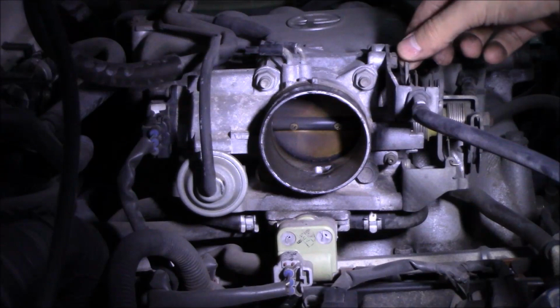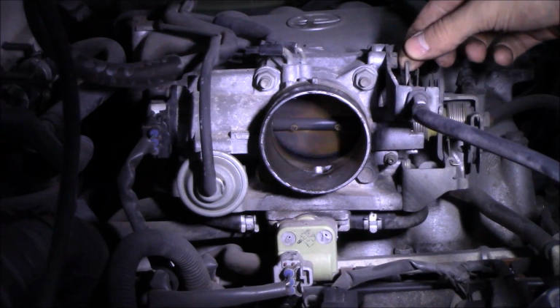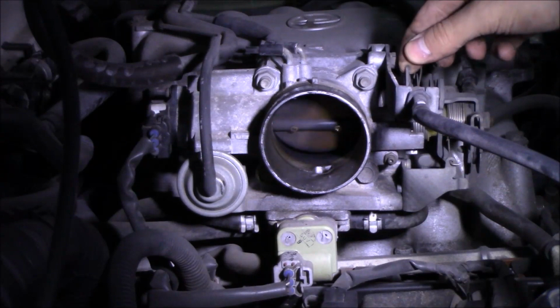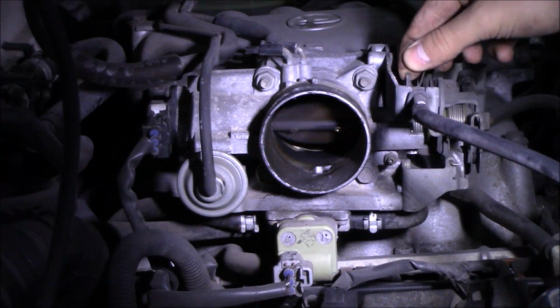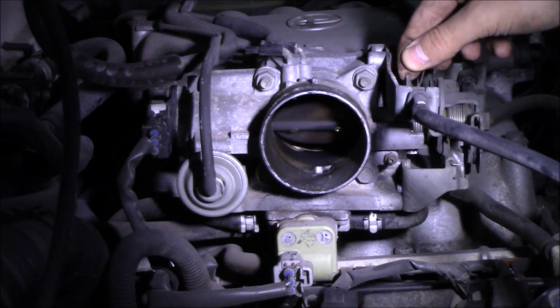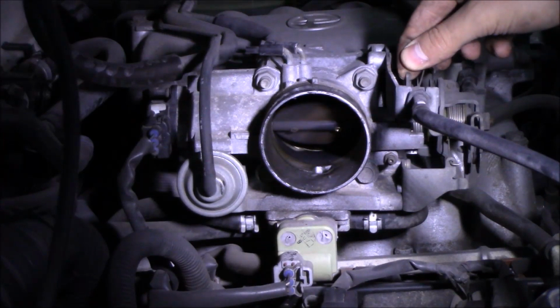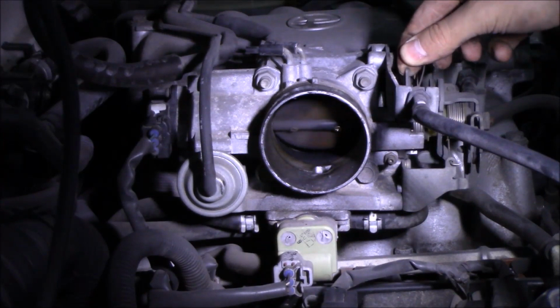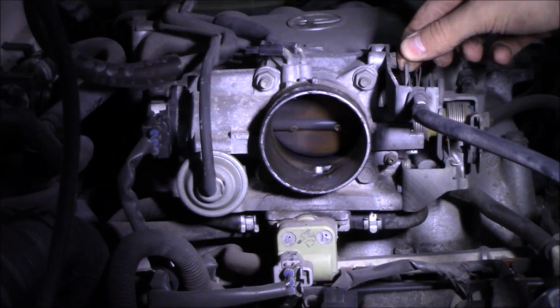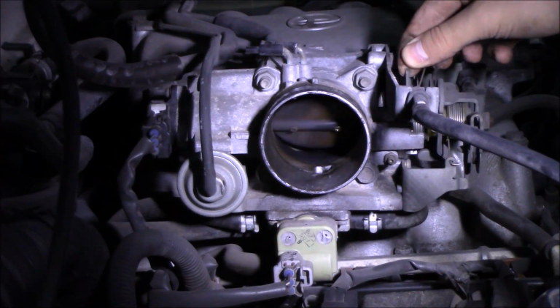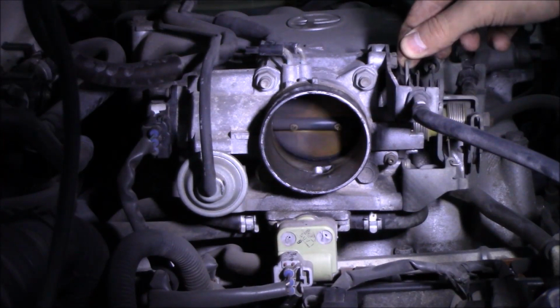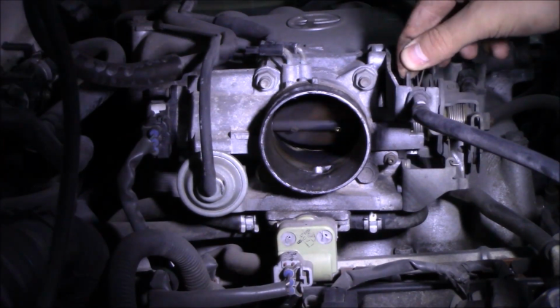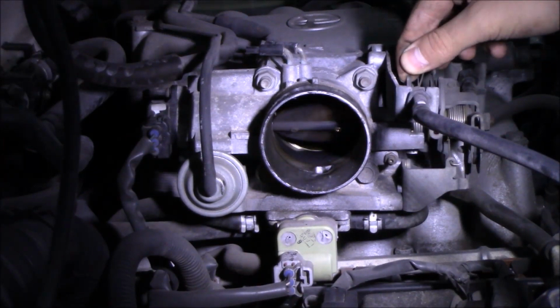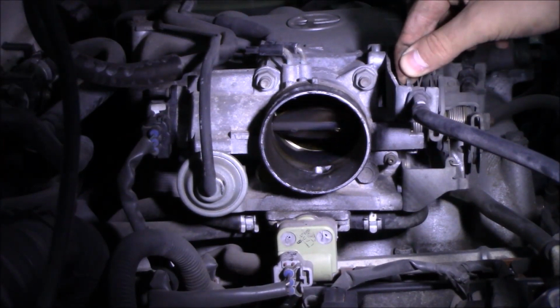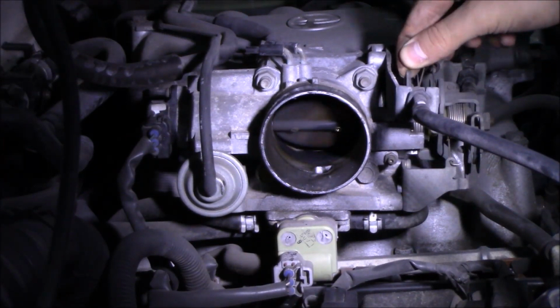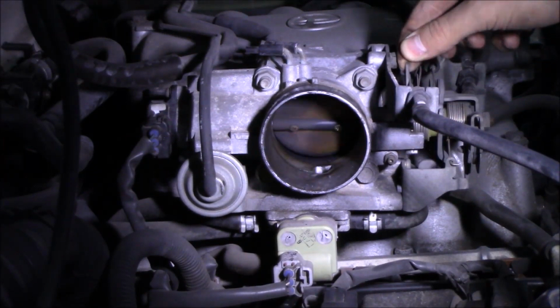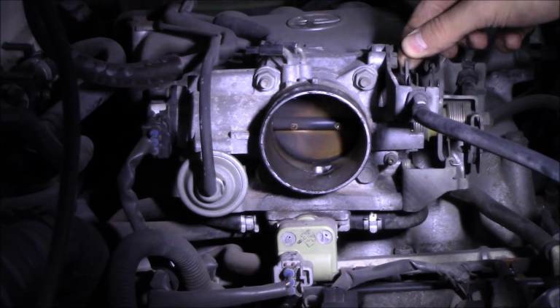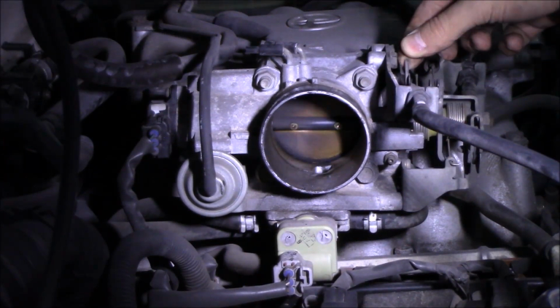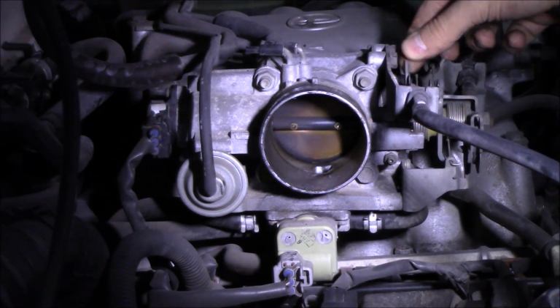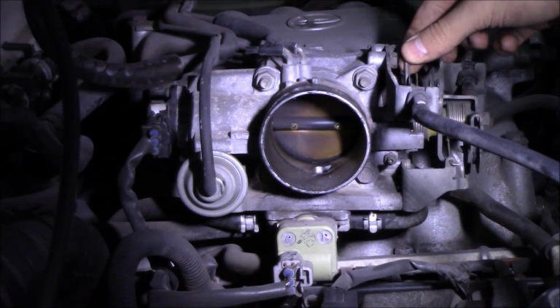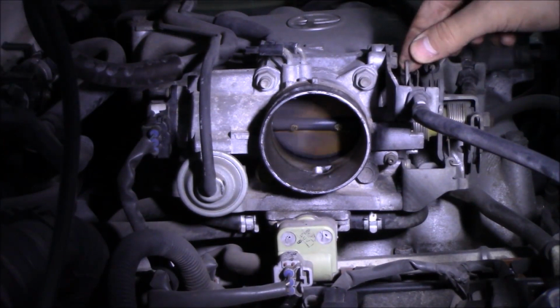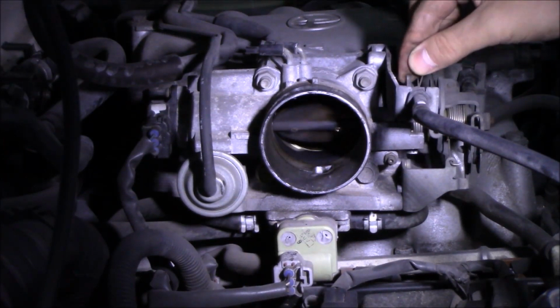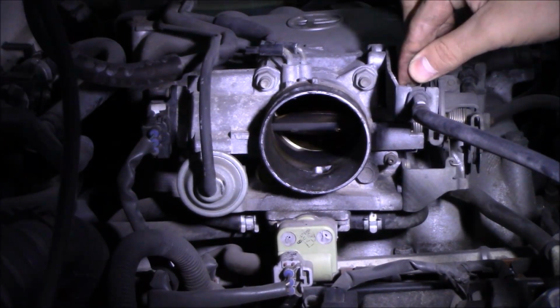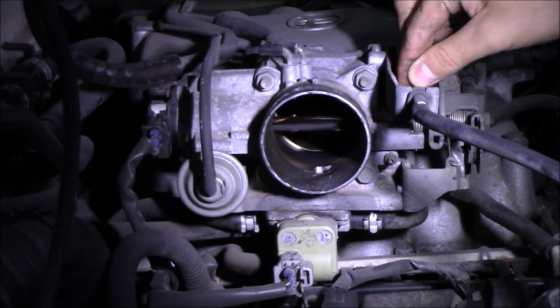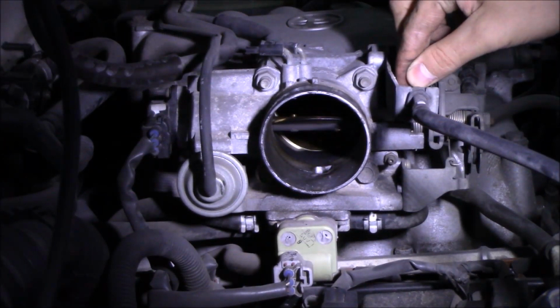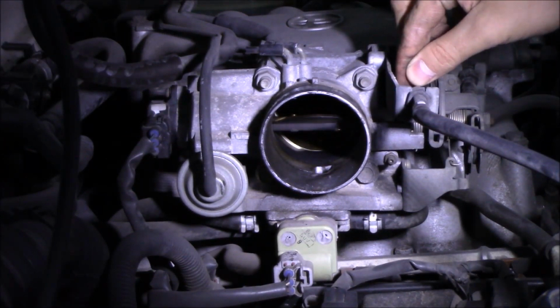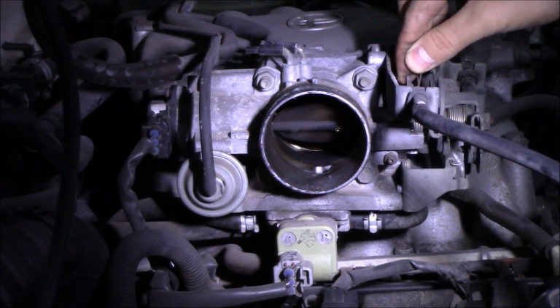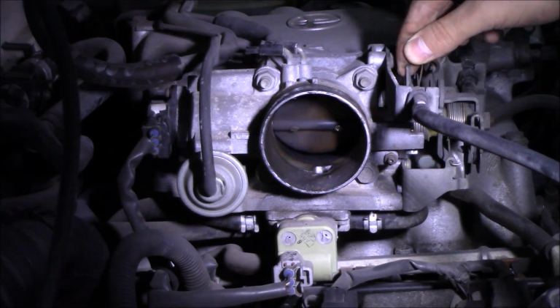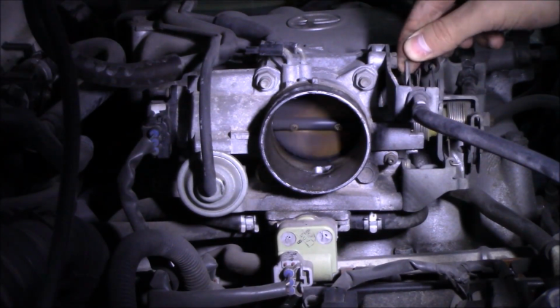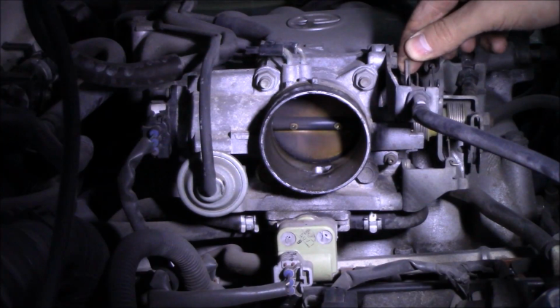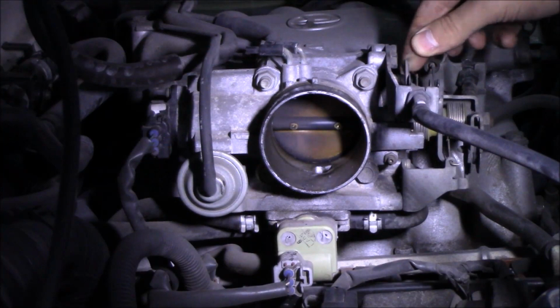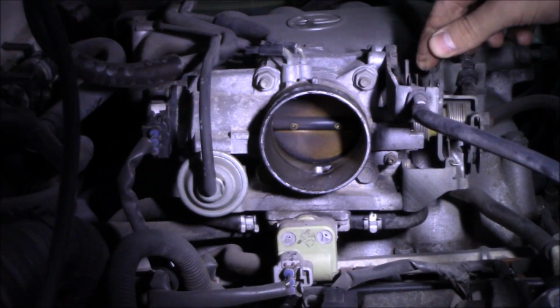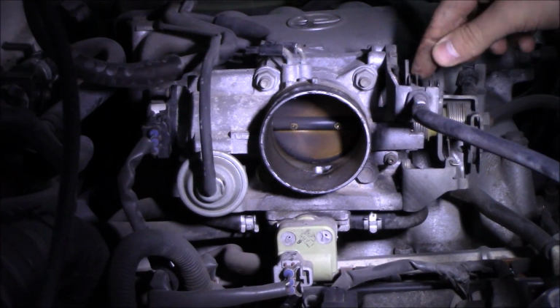Today we're going to be cleaning the throttle body on a 1999 Toyota 4Runner.